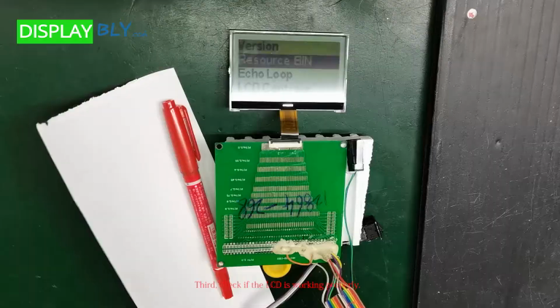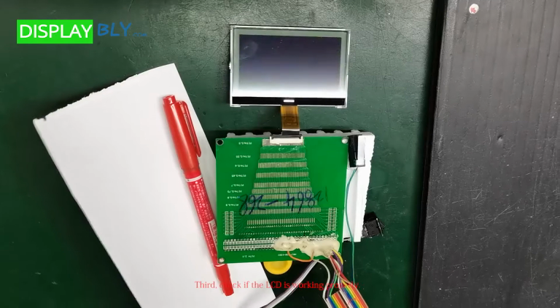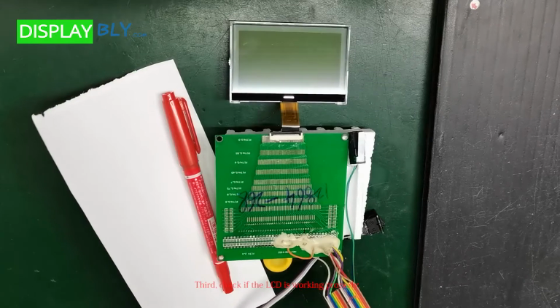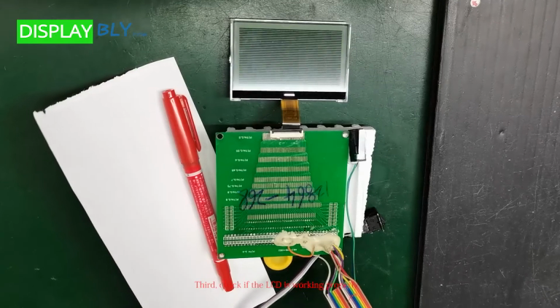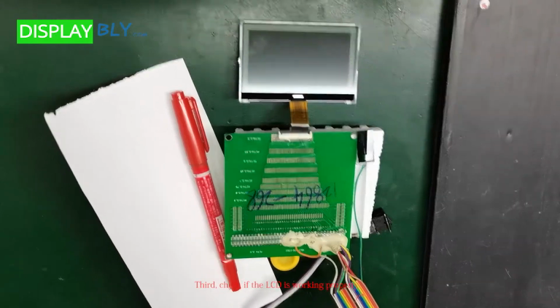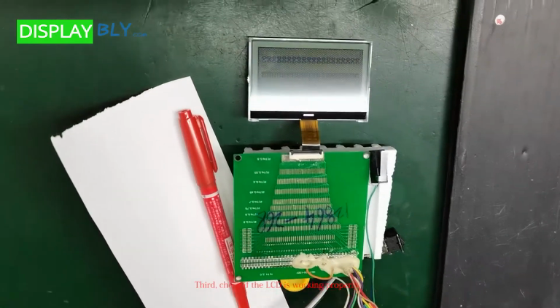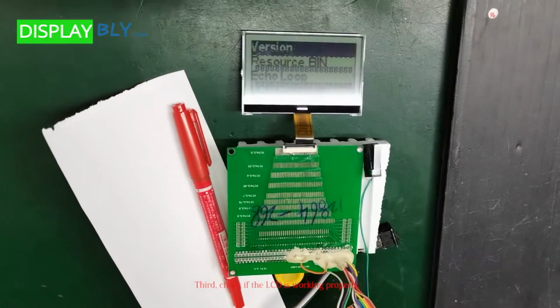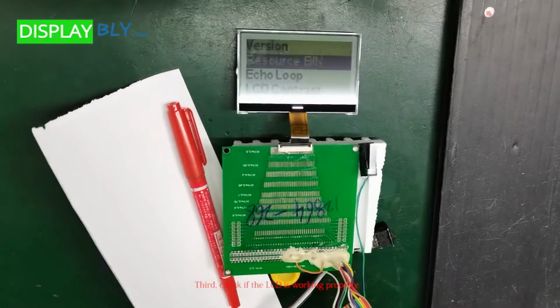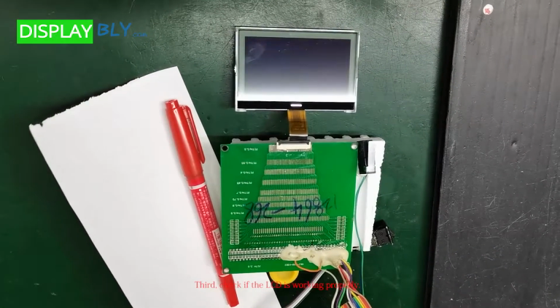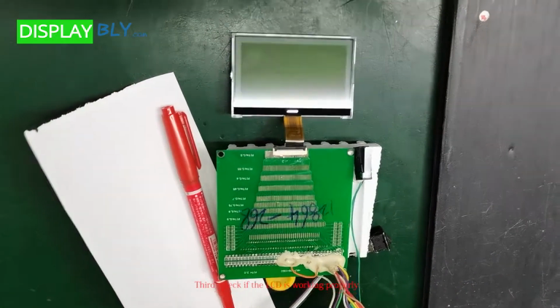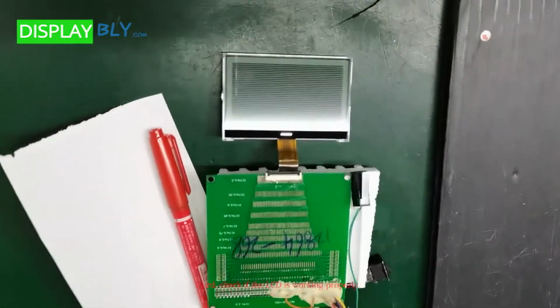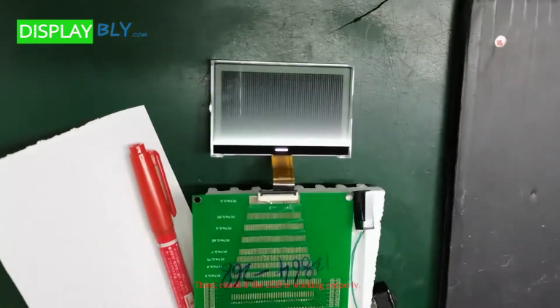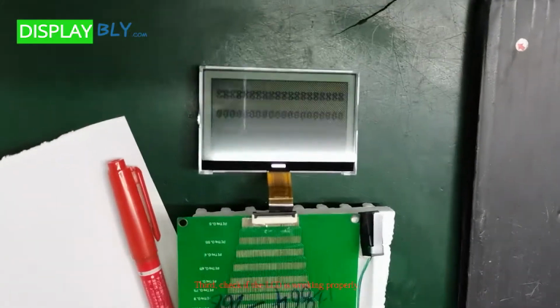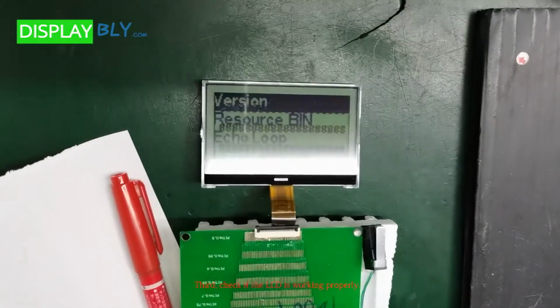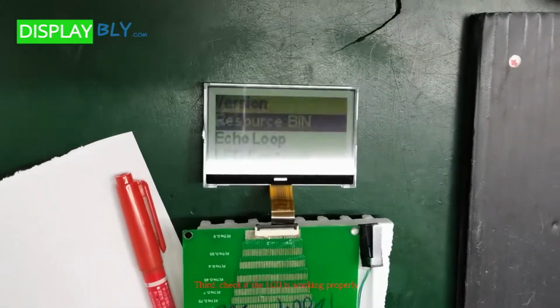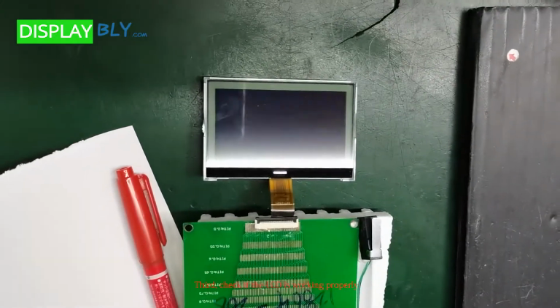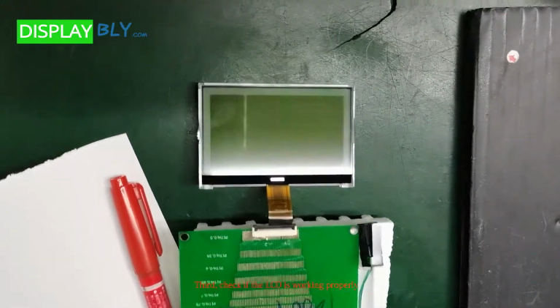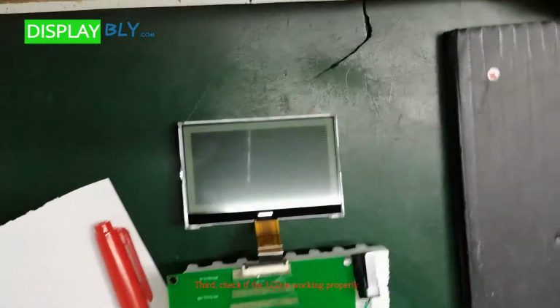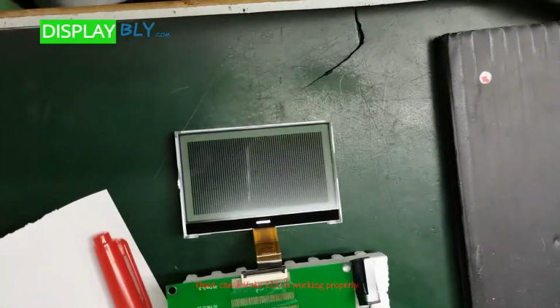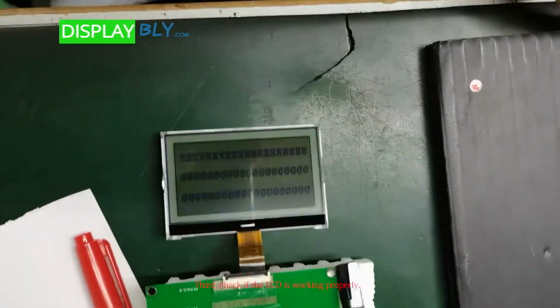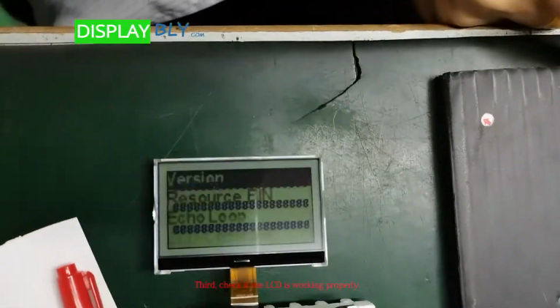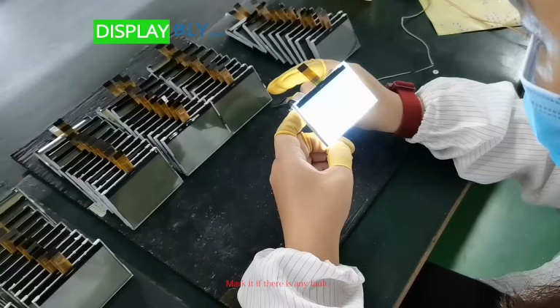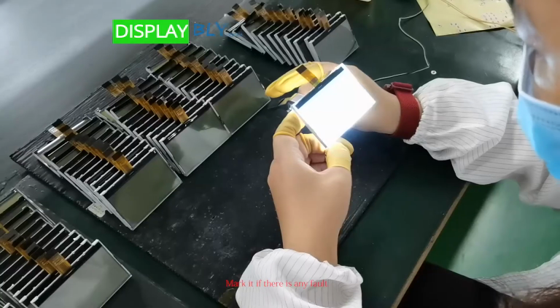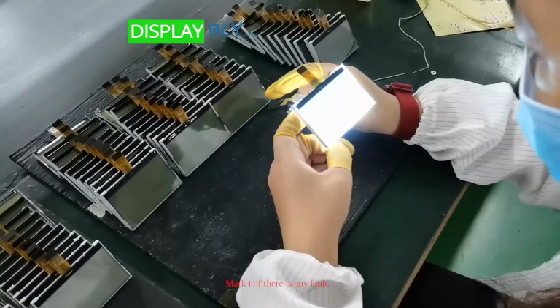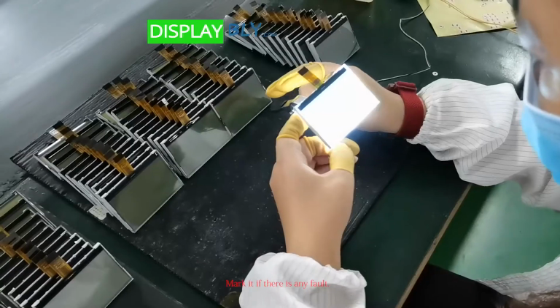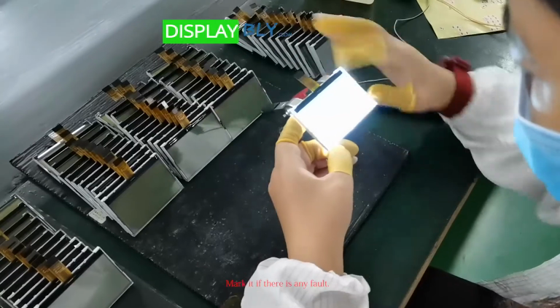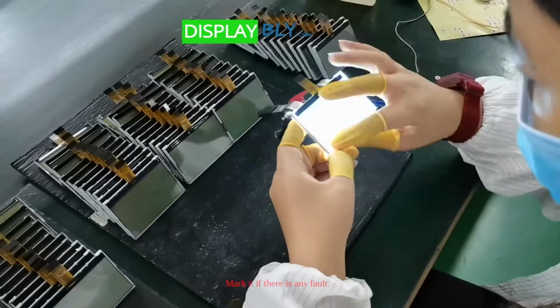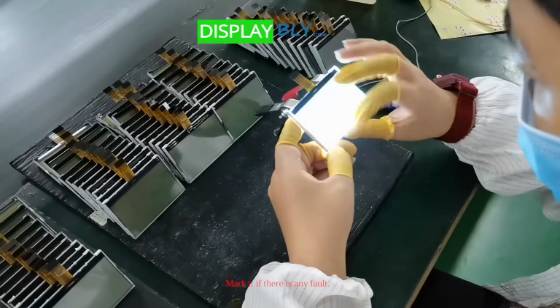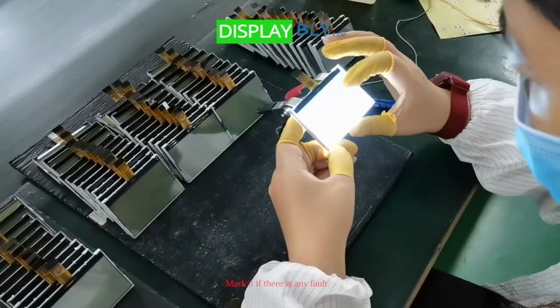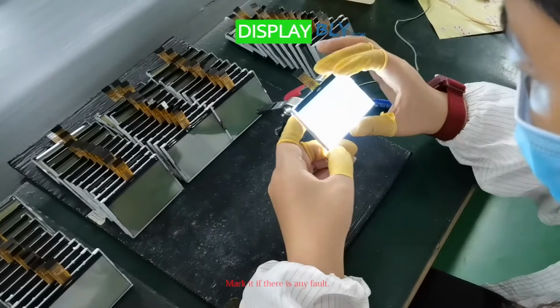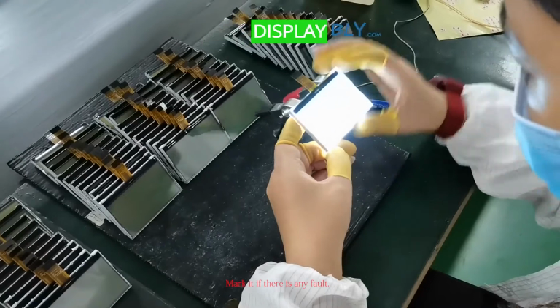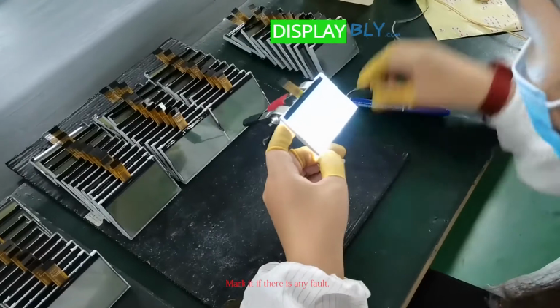Third, check if the LCD is working properly. Mark it if there is any fault.